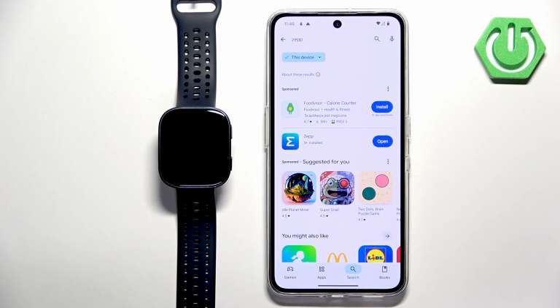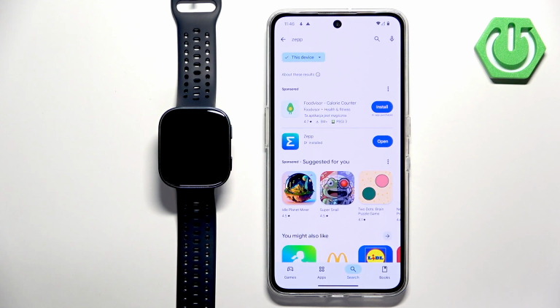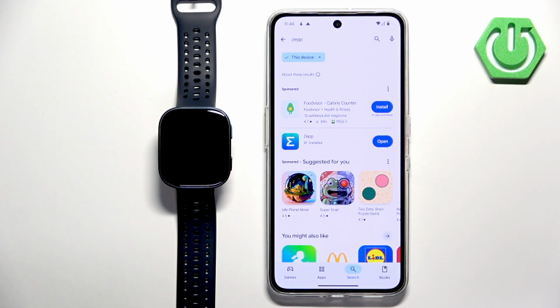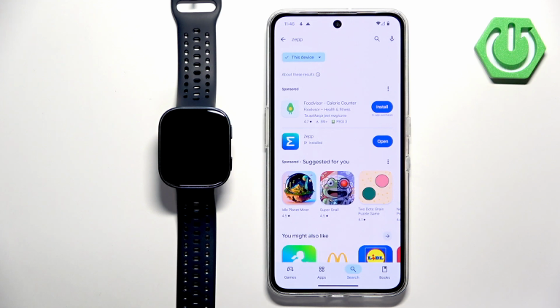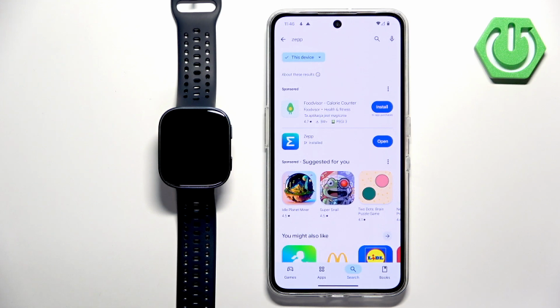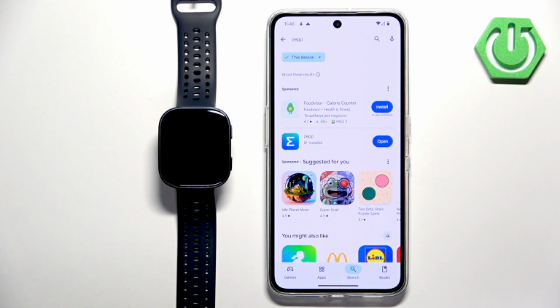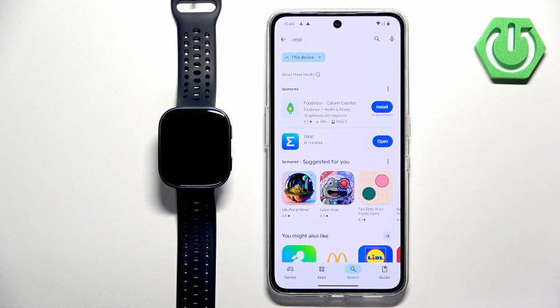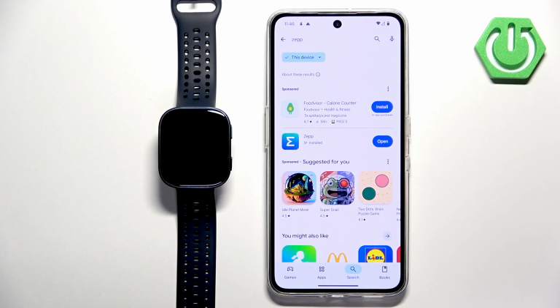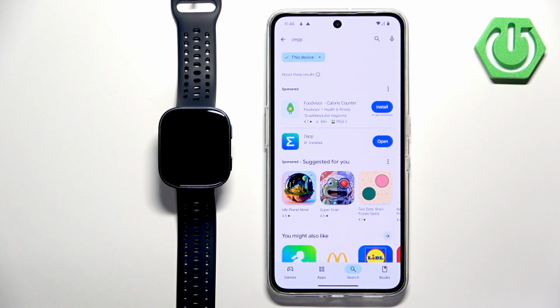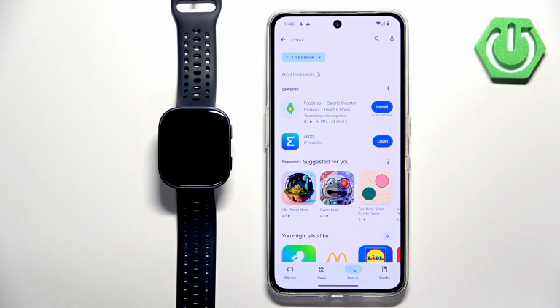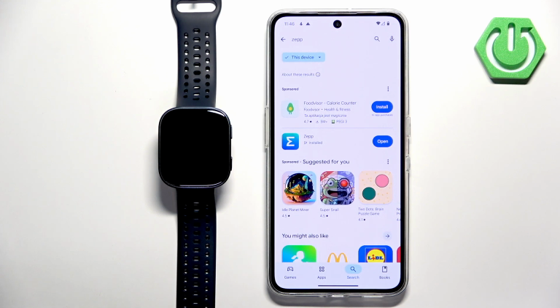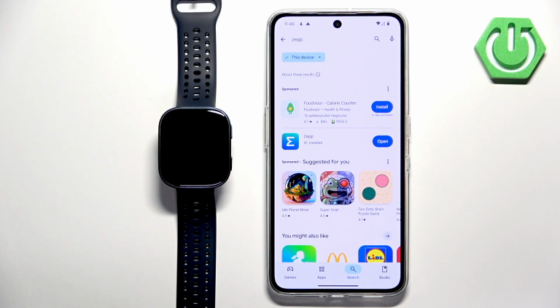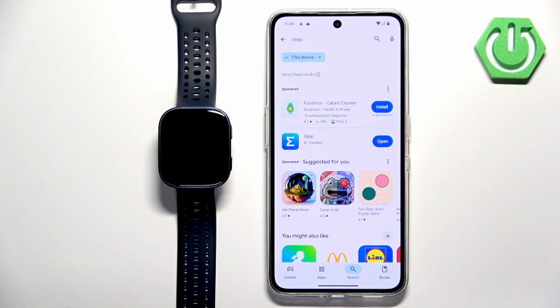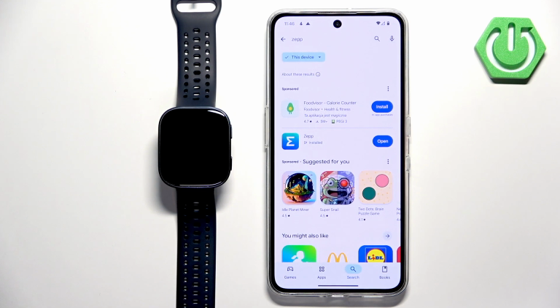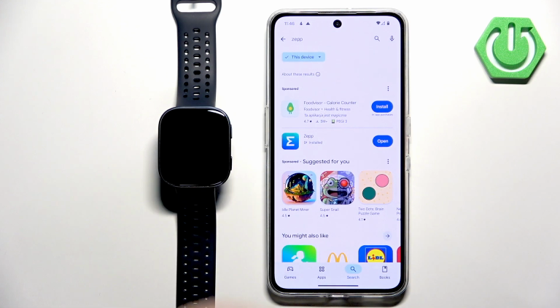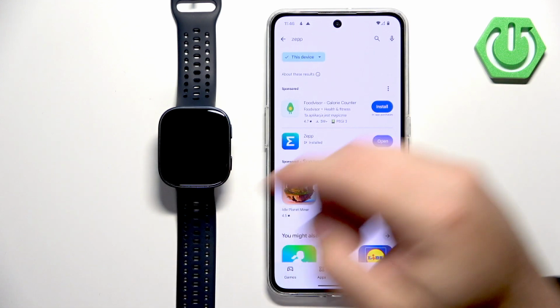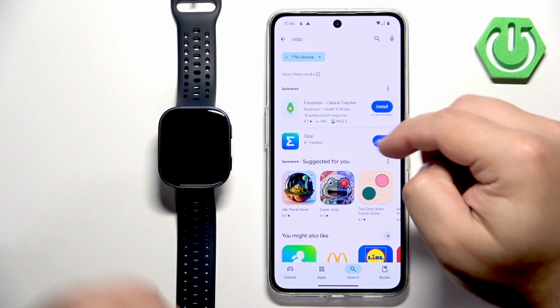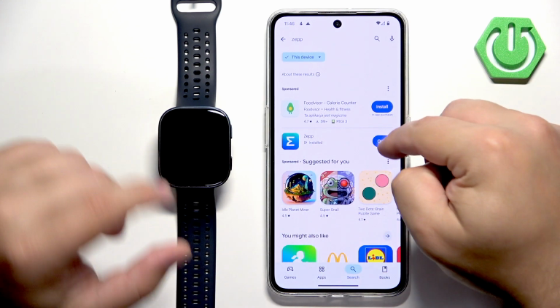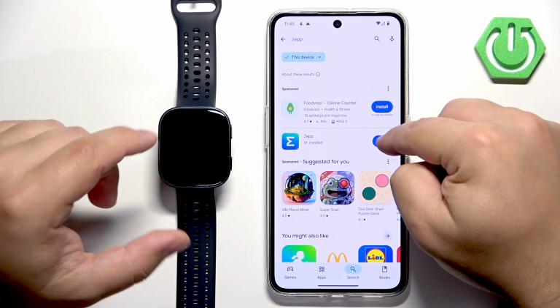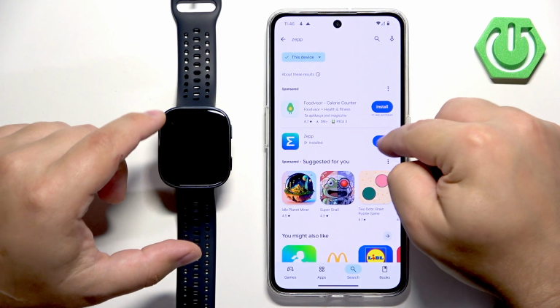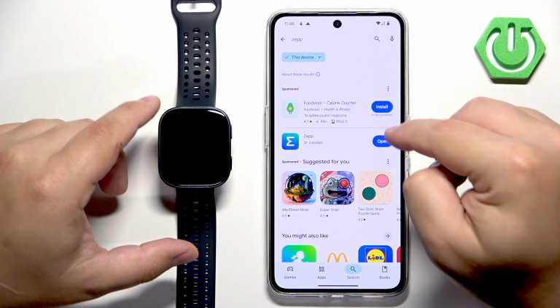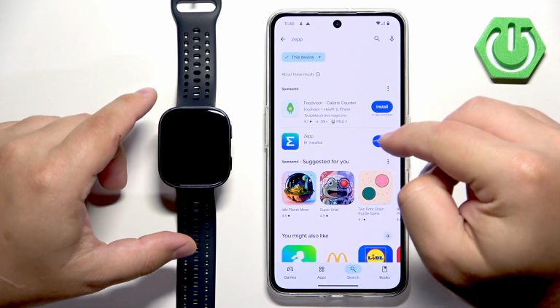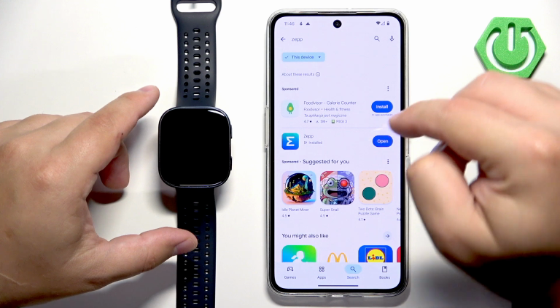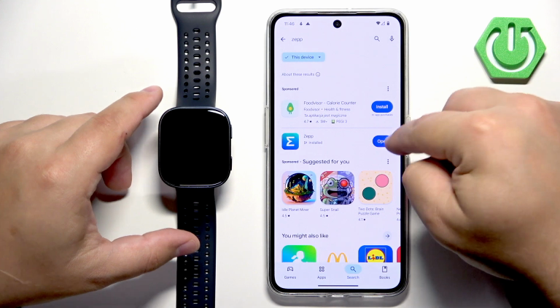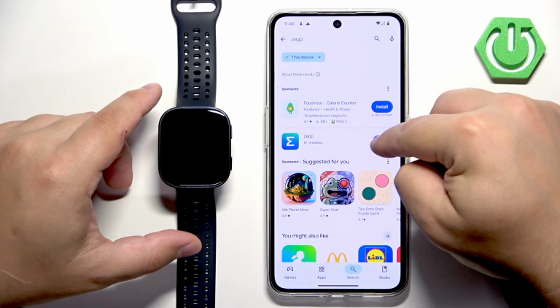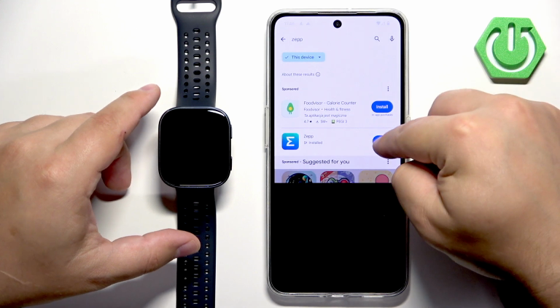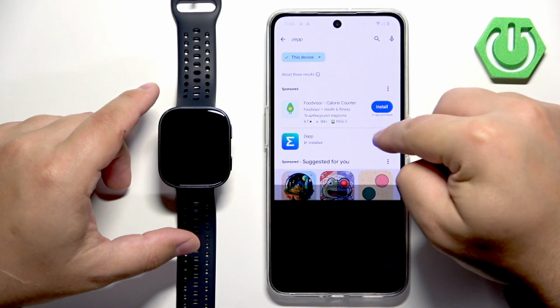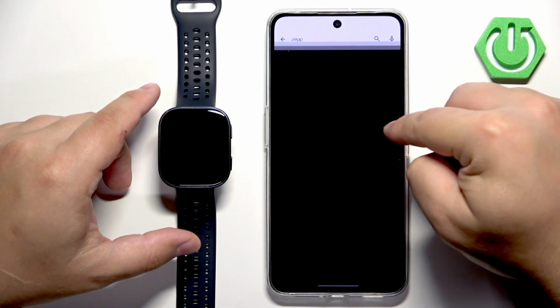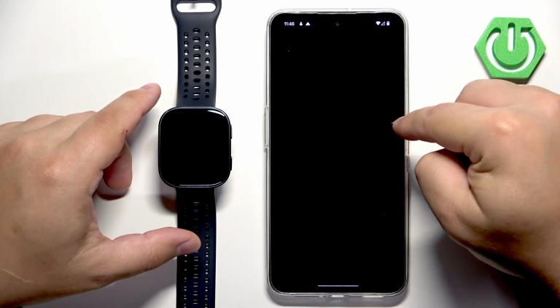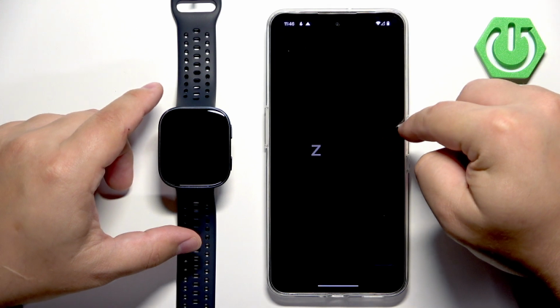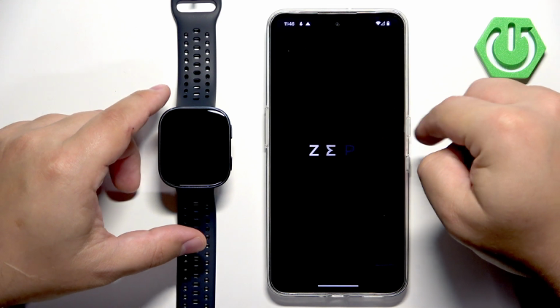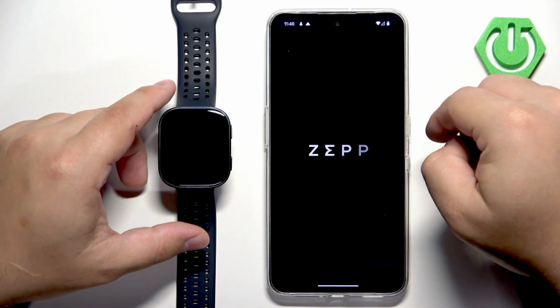Once the application is done installing you can tap on open to open it.